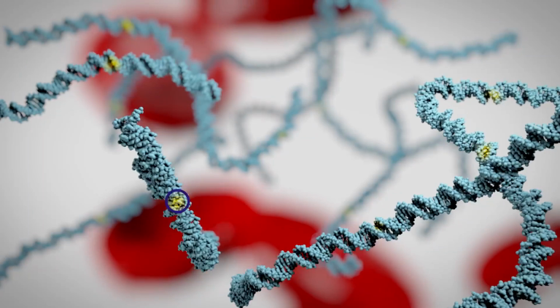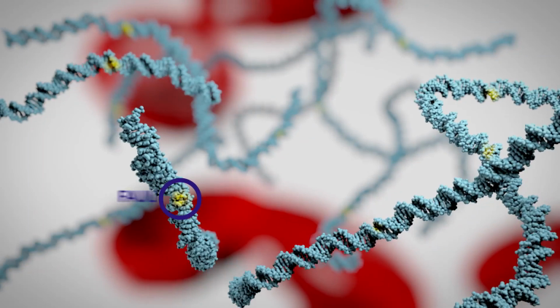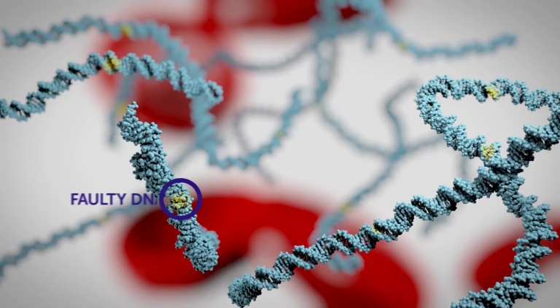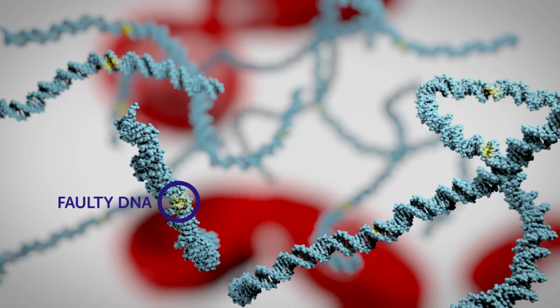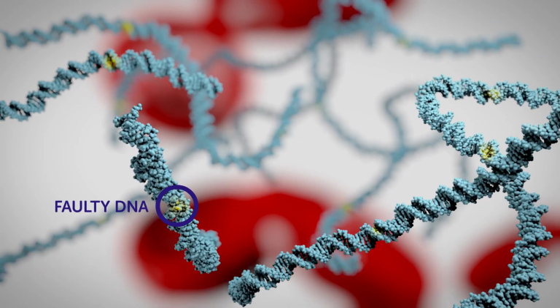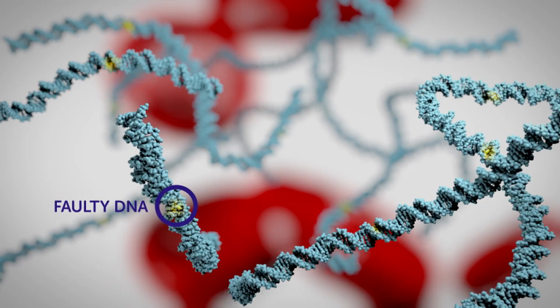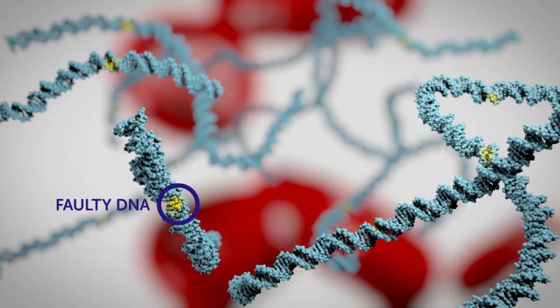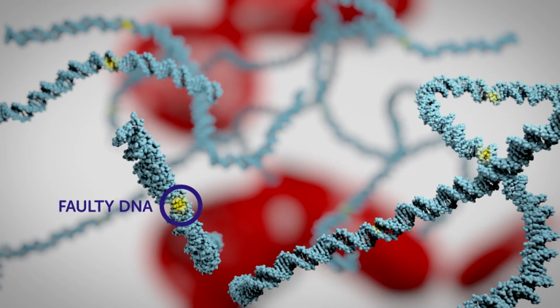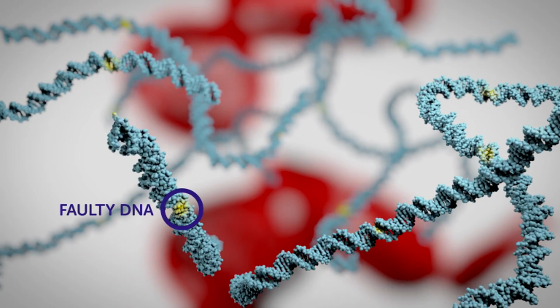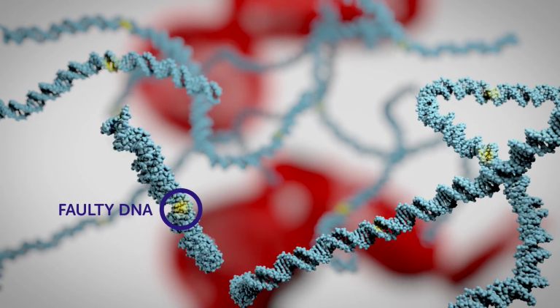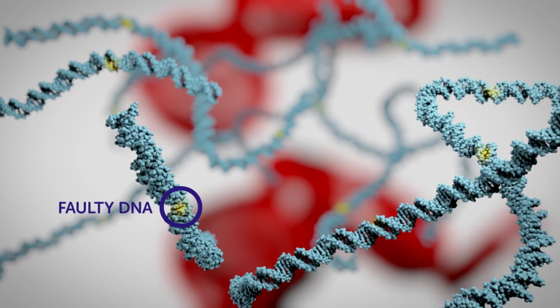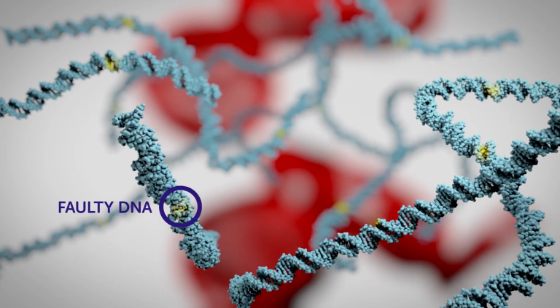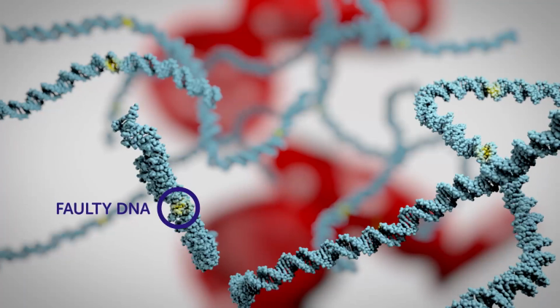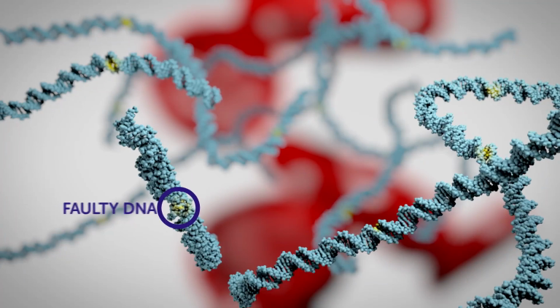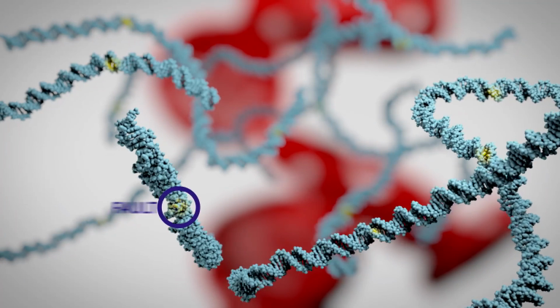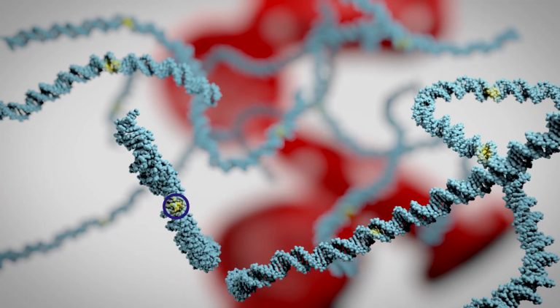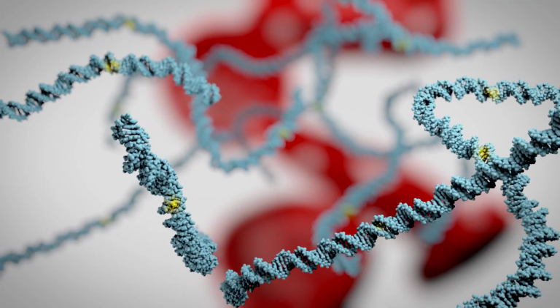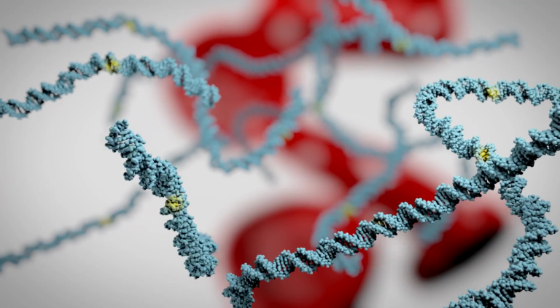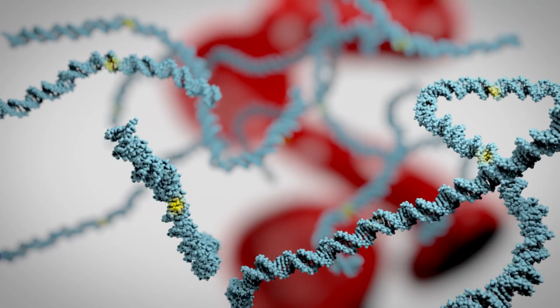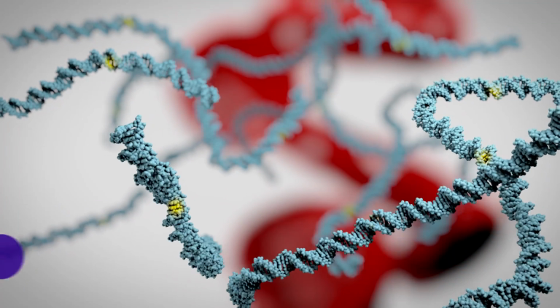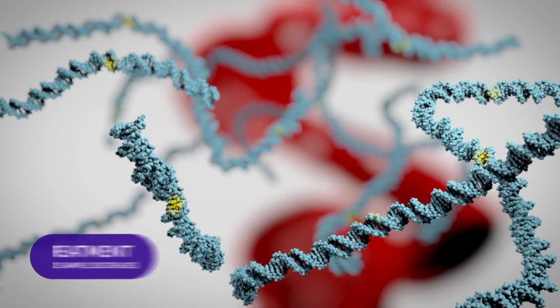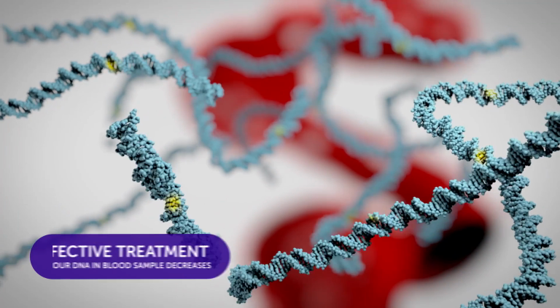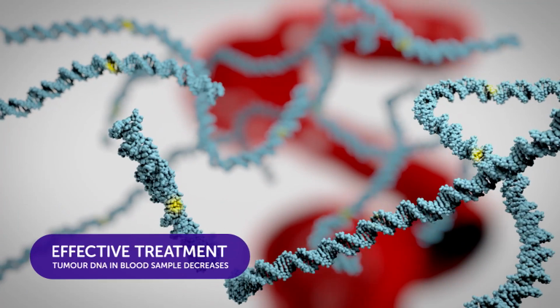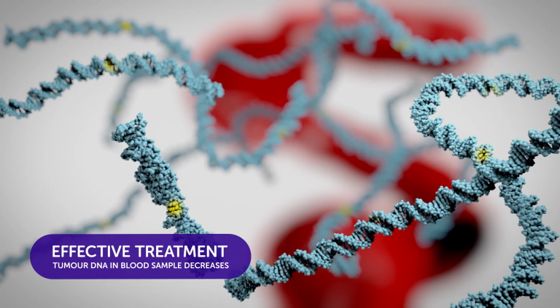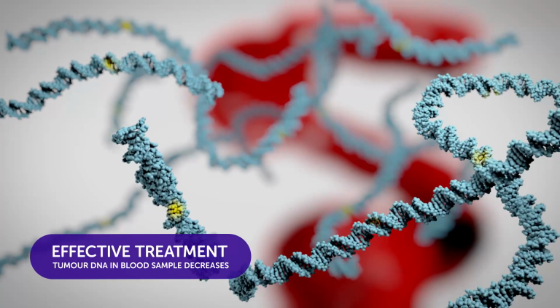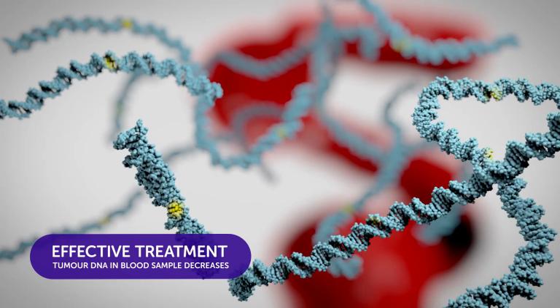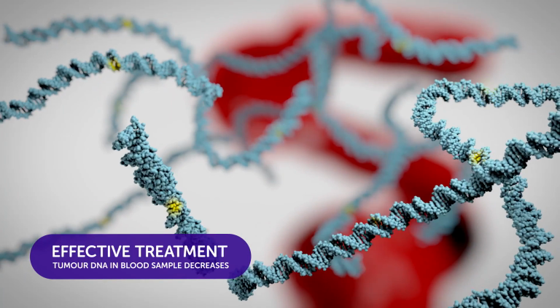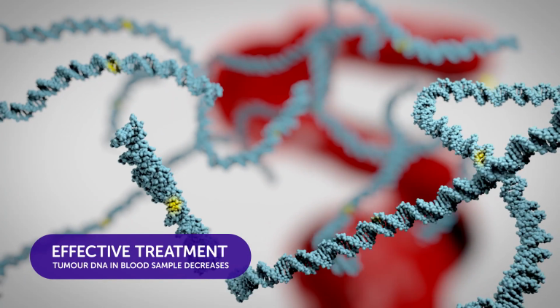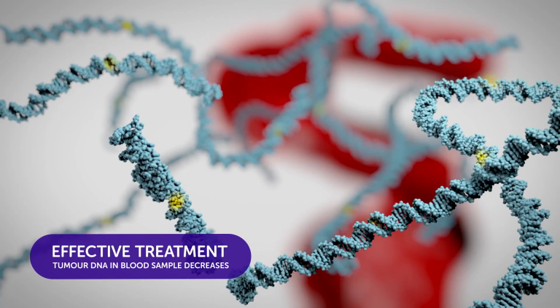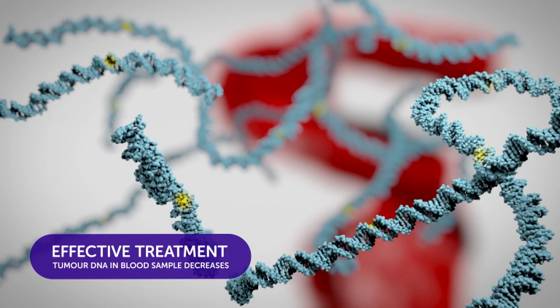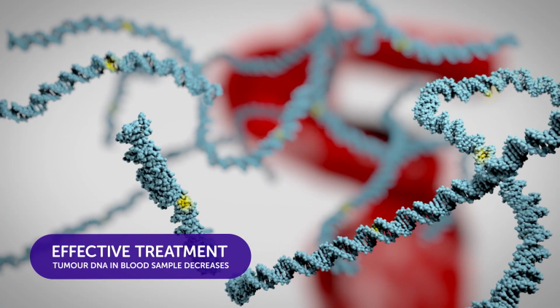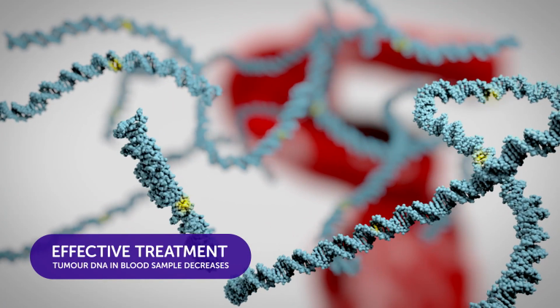That's because they reveal a snapshot of the different genetic faults fueling a tumour's growth, and how they change as it responds to treatment.